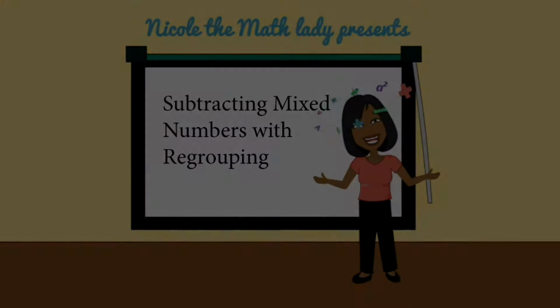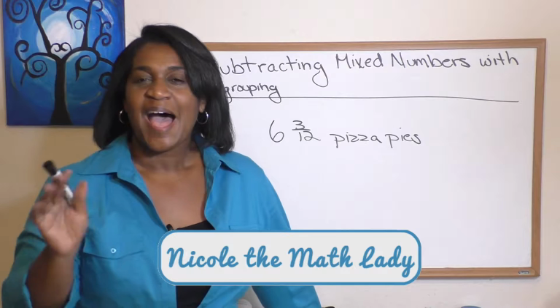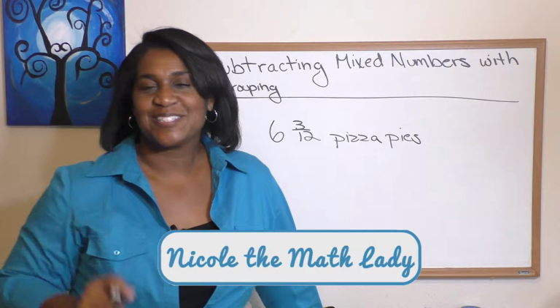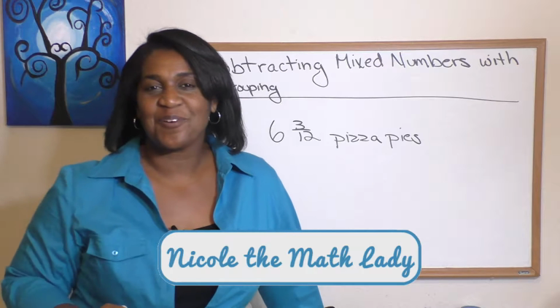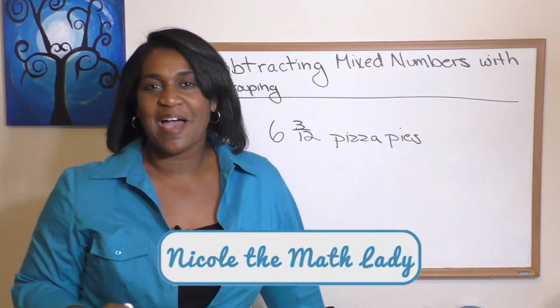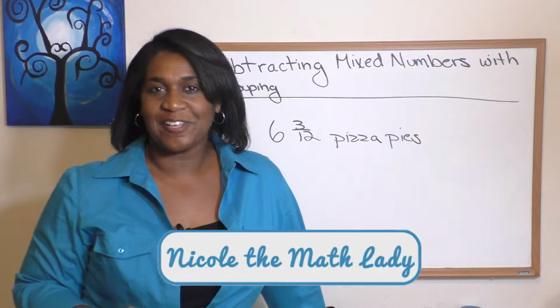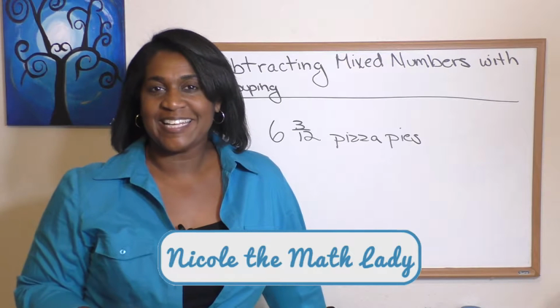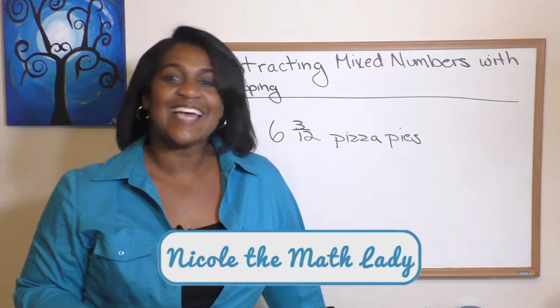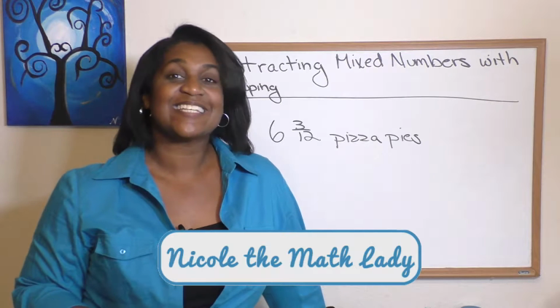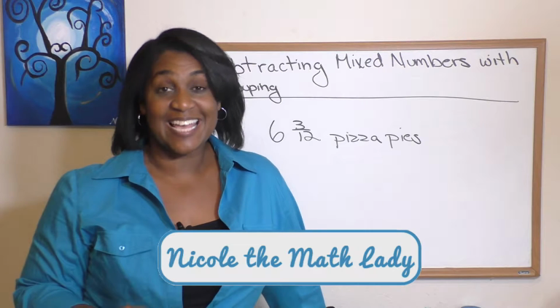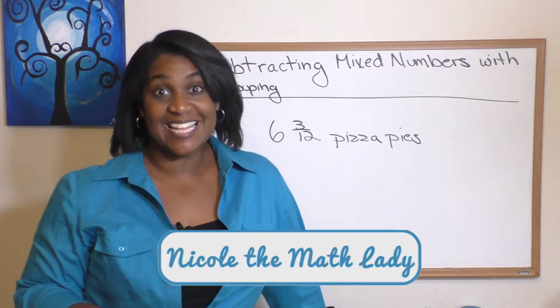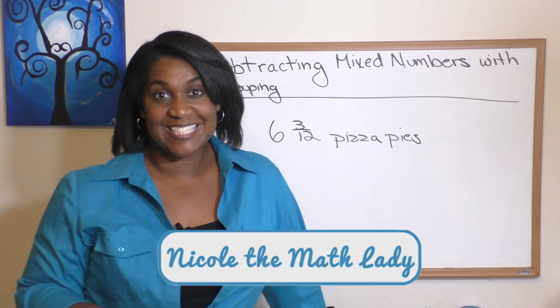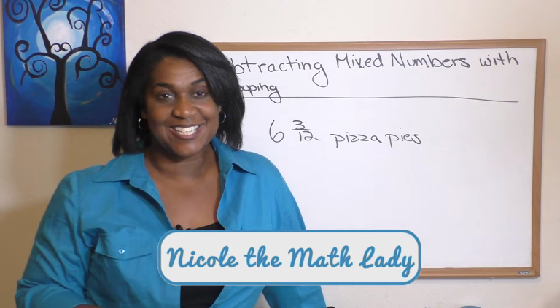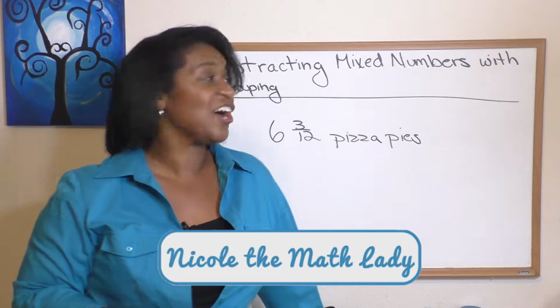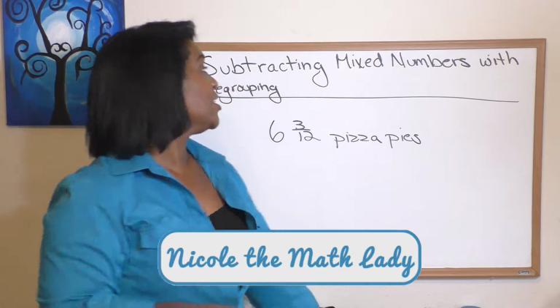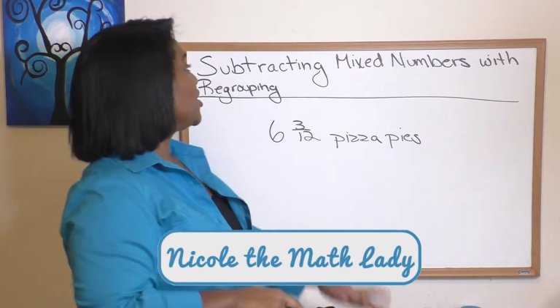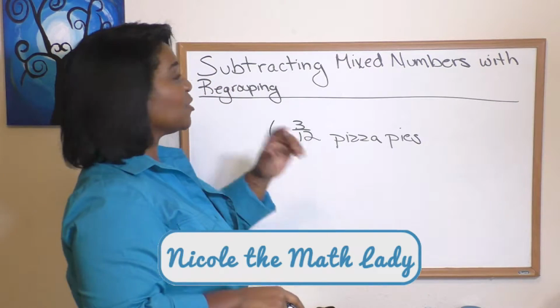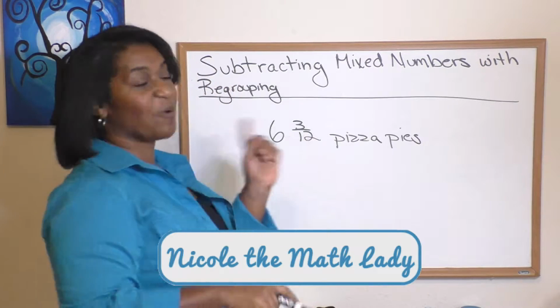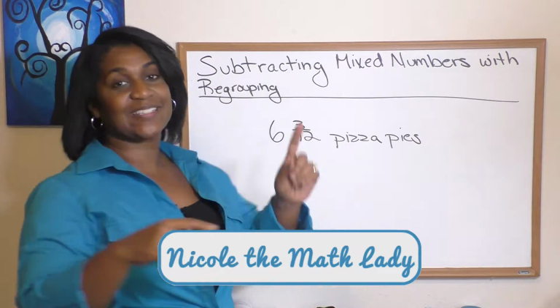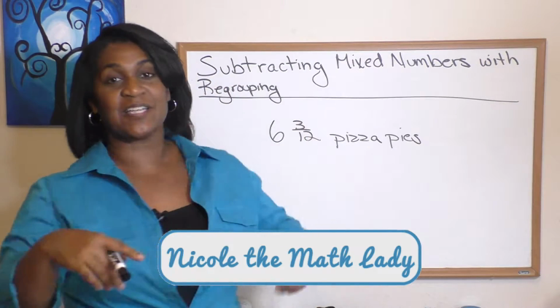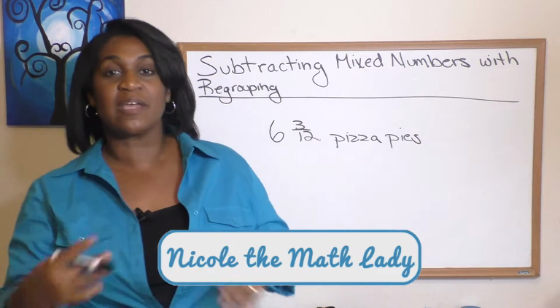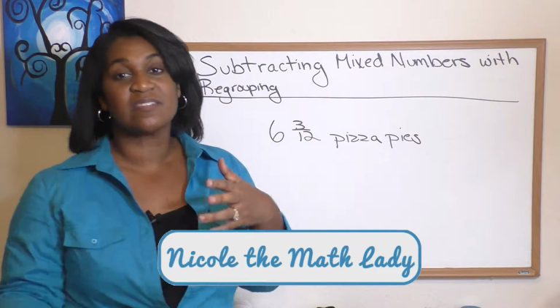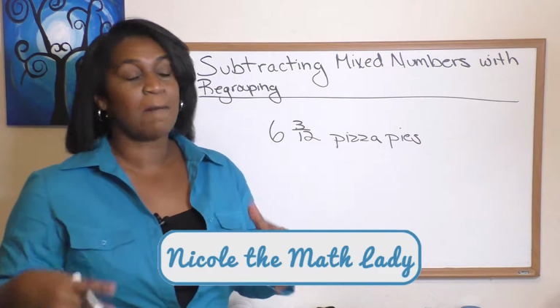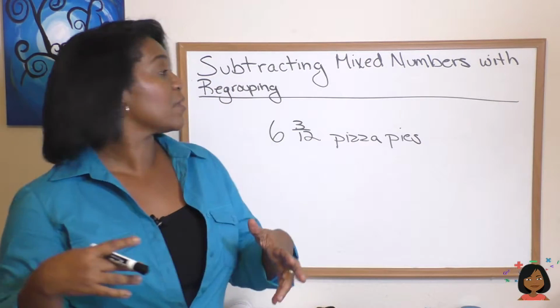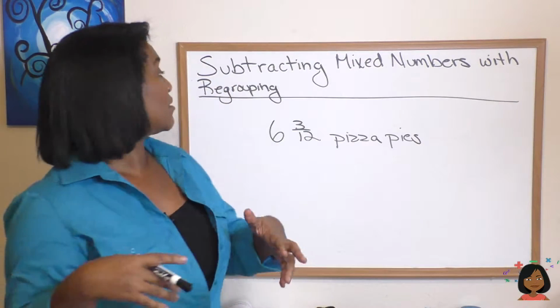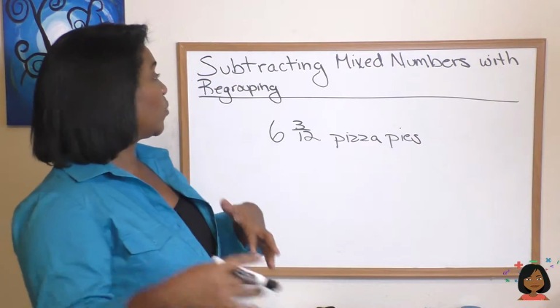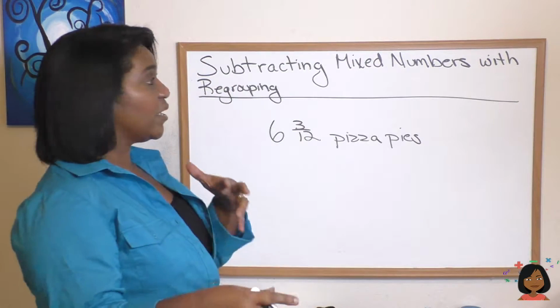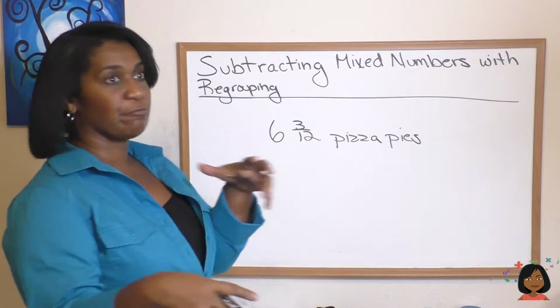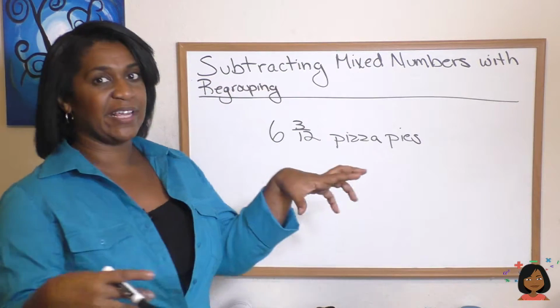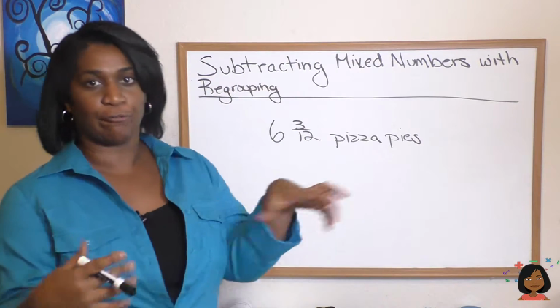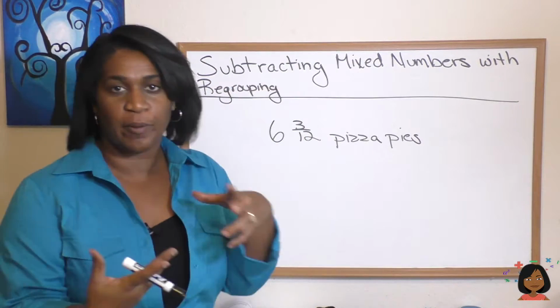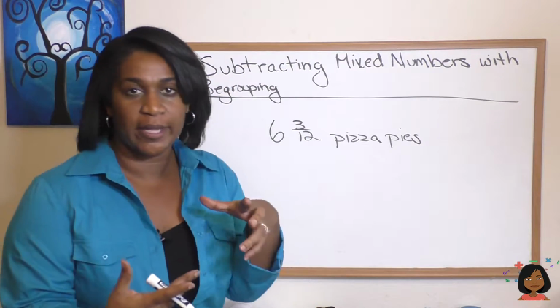Hi, it's Nicole the Math Lady, and today's lesson is on subtracting mixed numbers with regrouping.